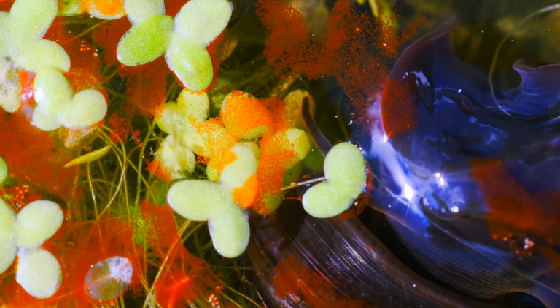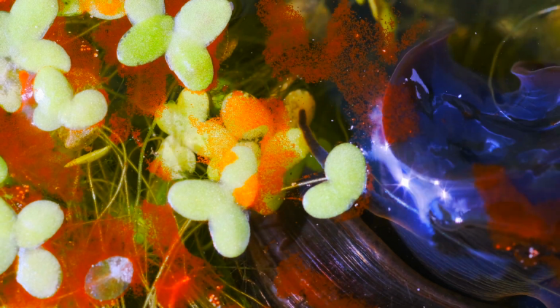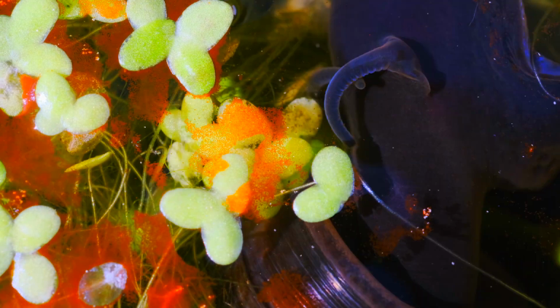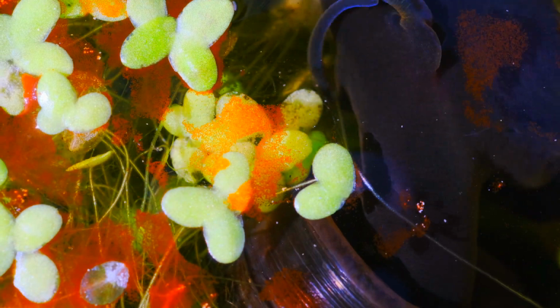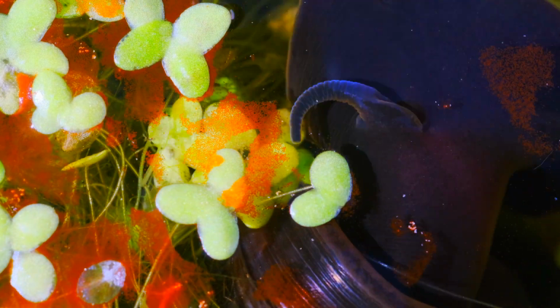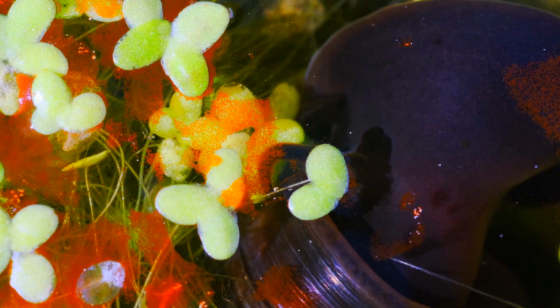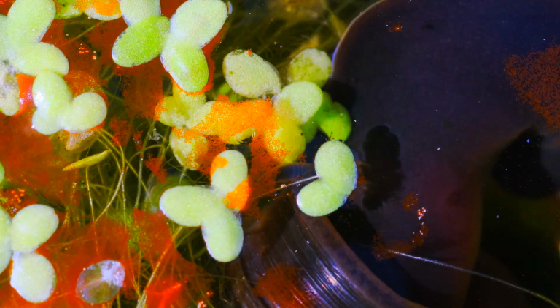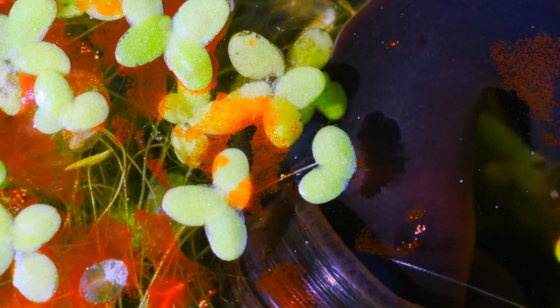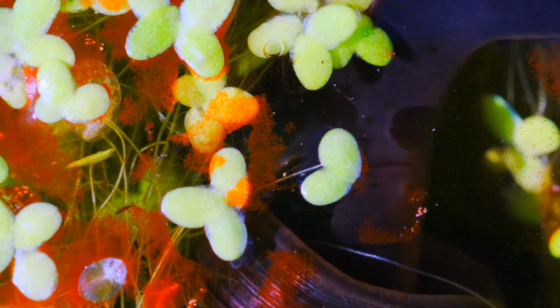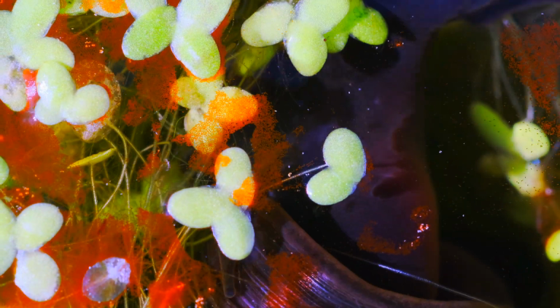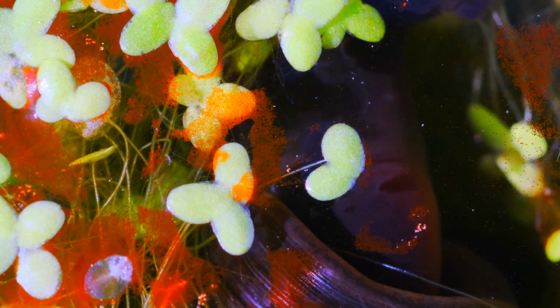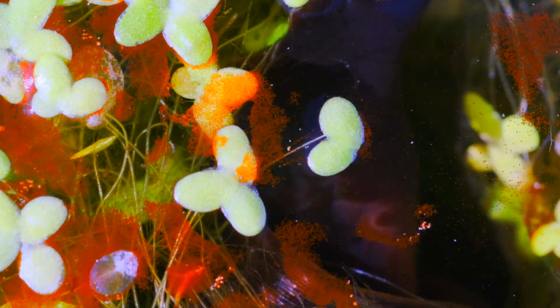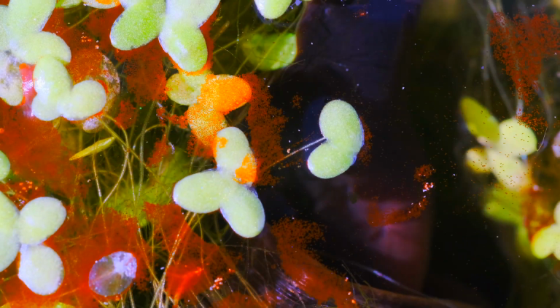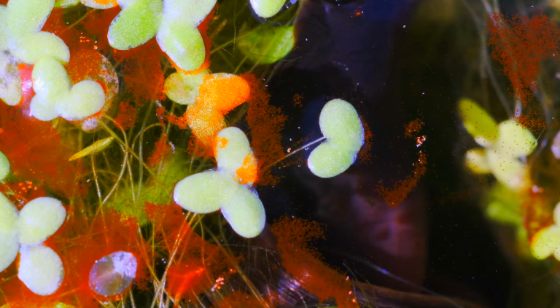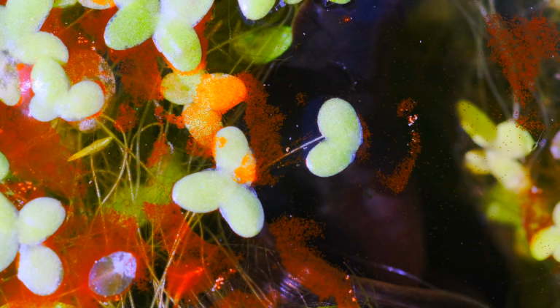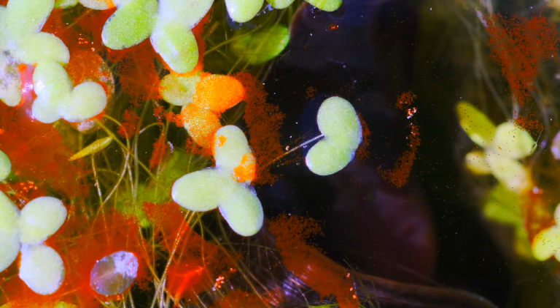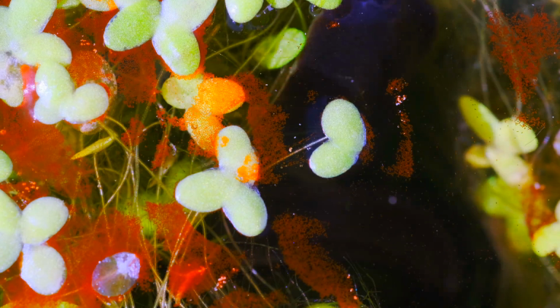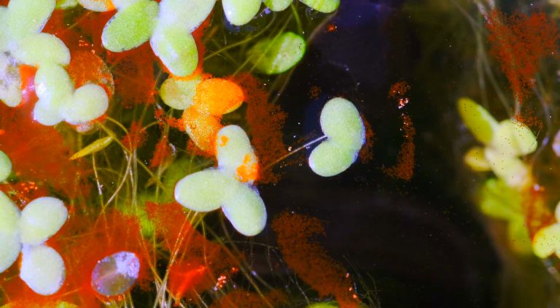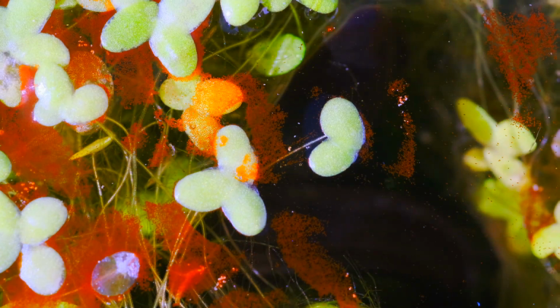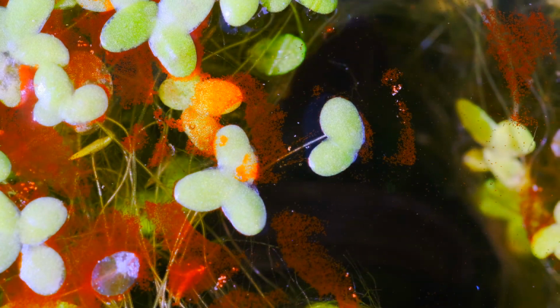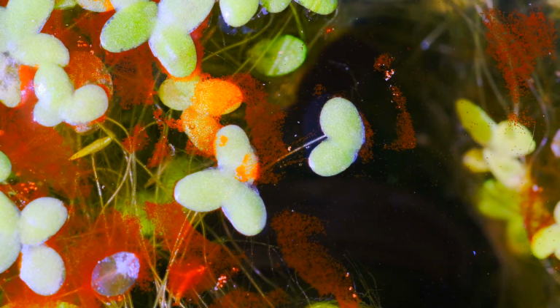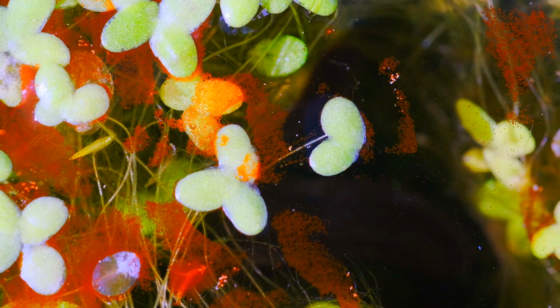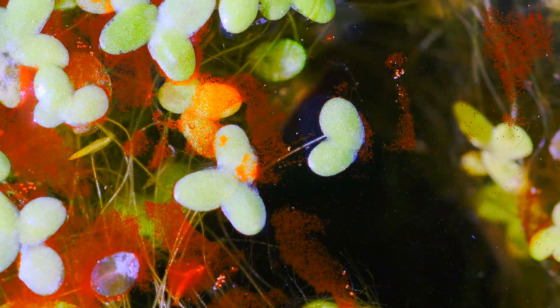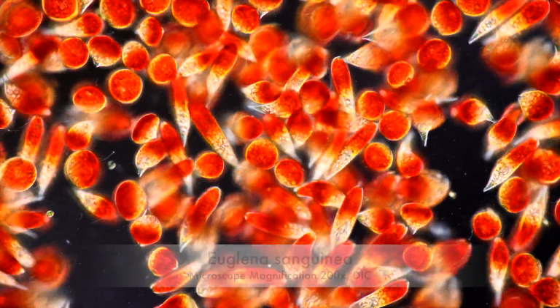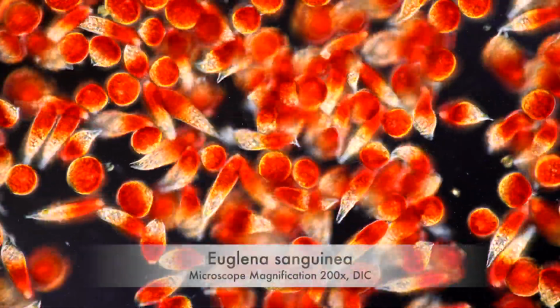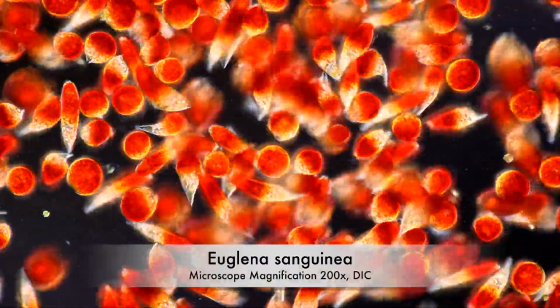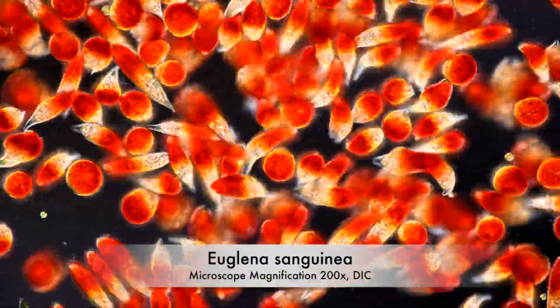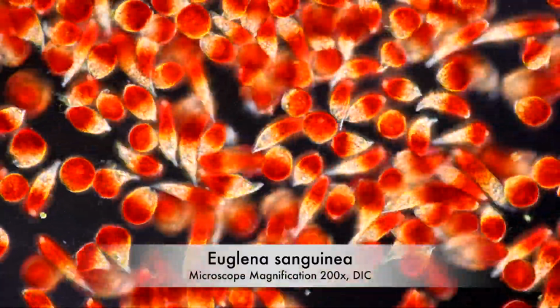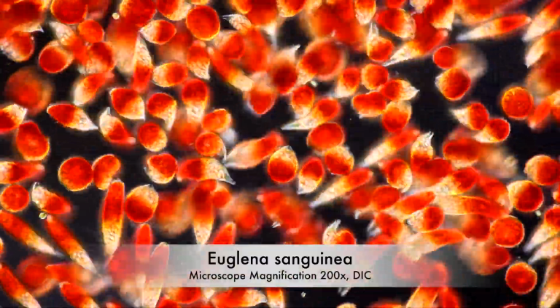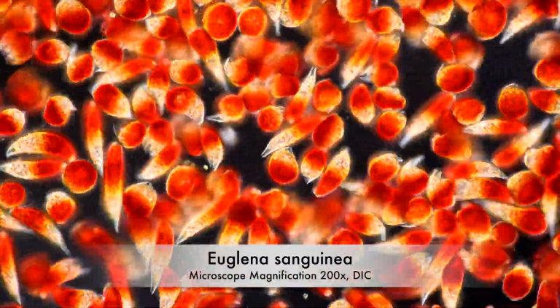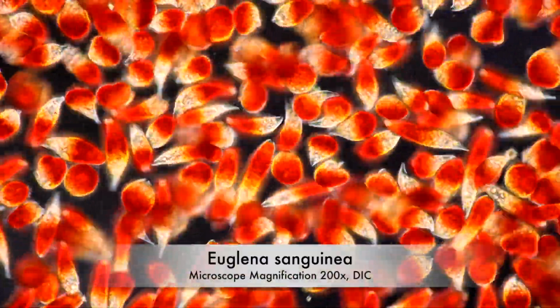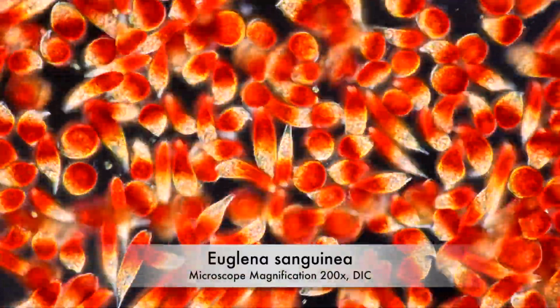The snail retreats for now, only to return as soon as the Euglena population has recovered.